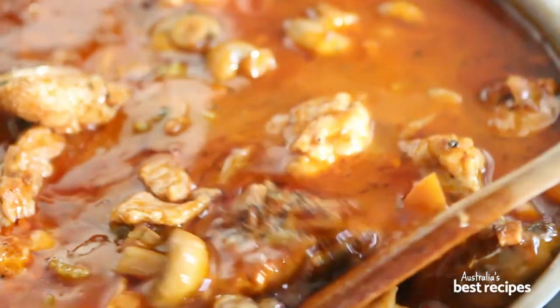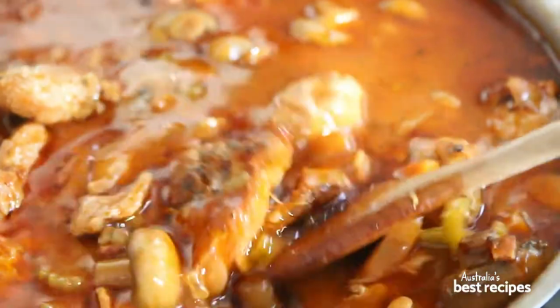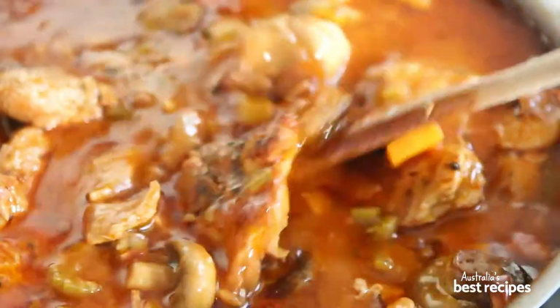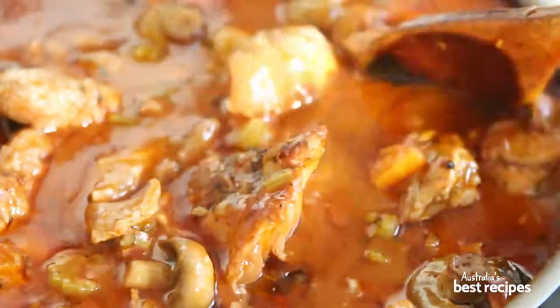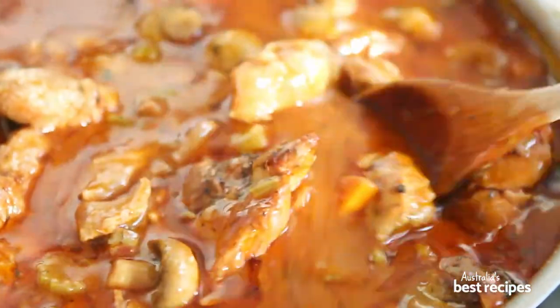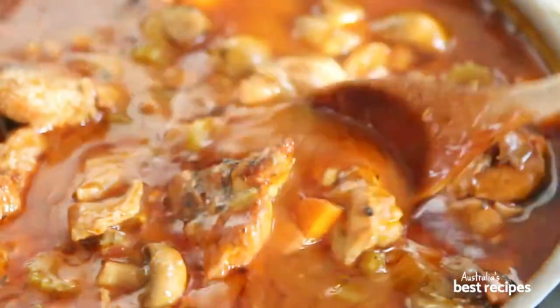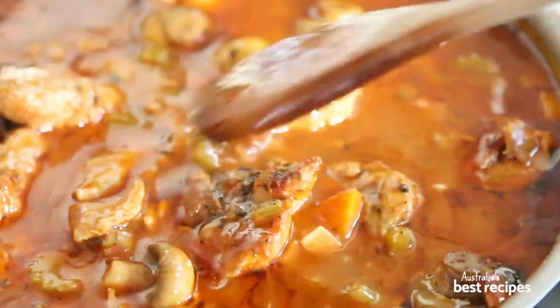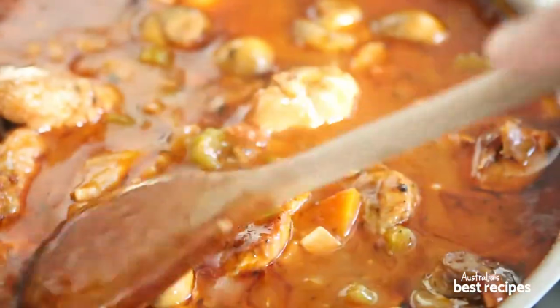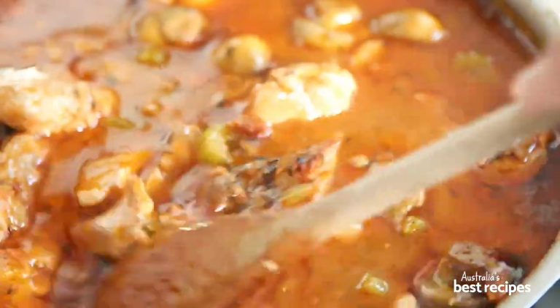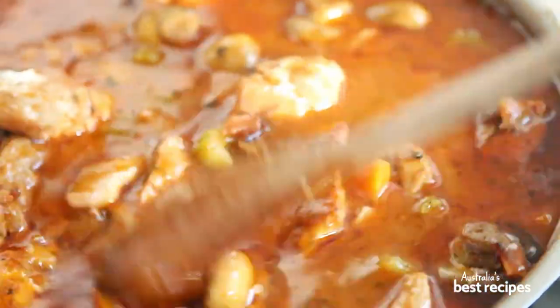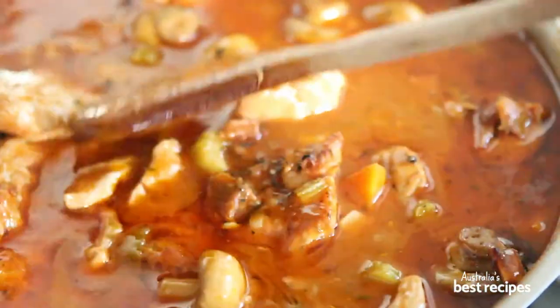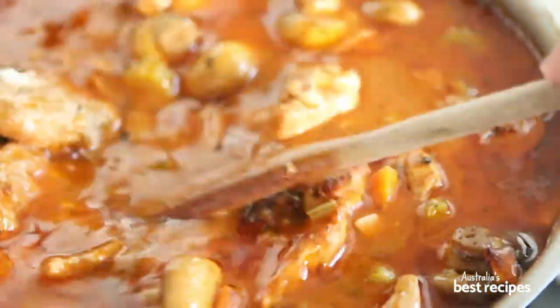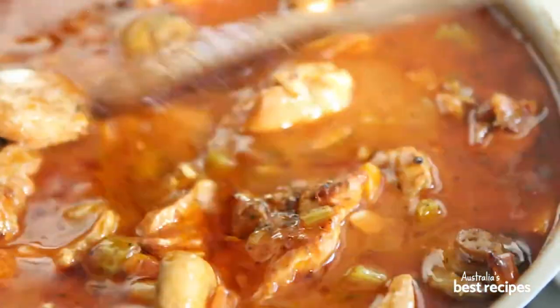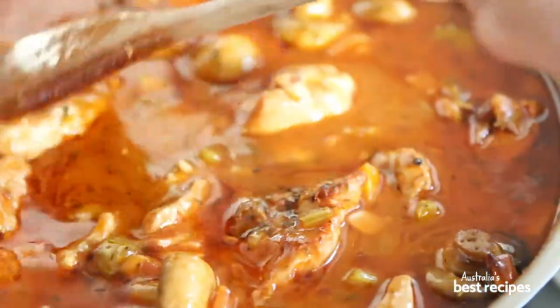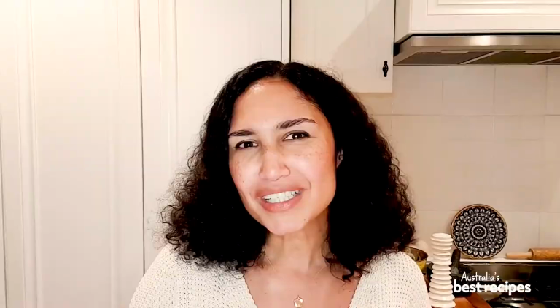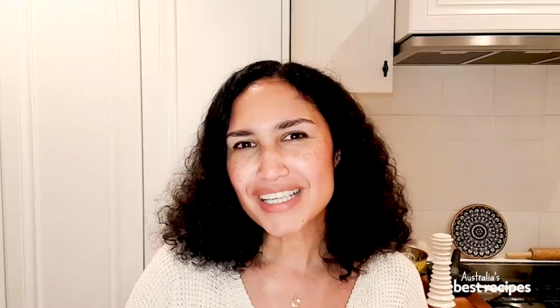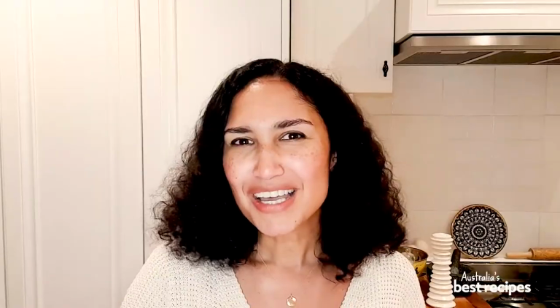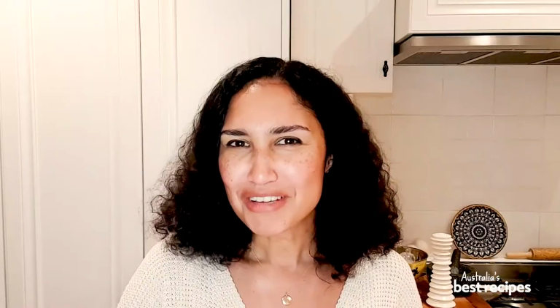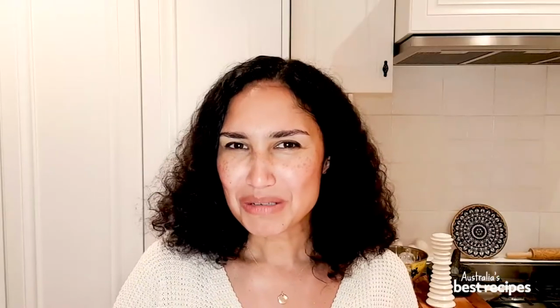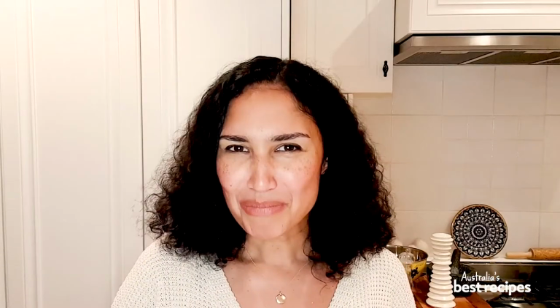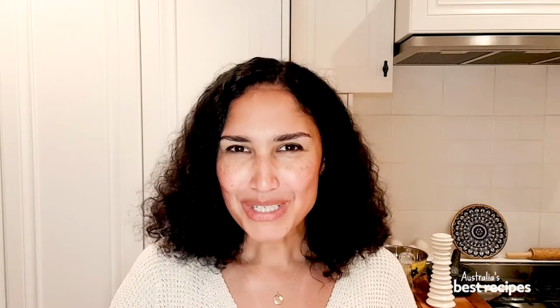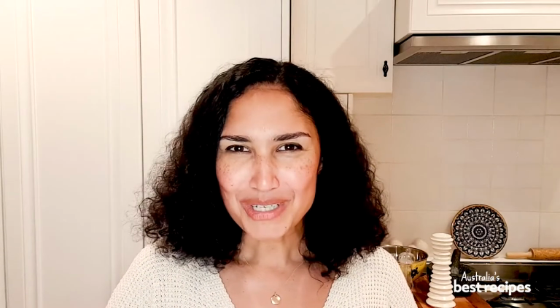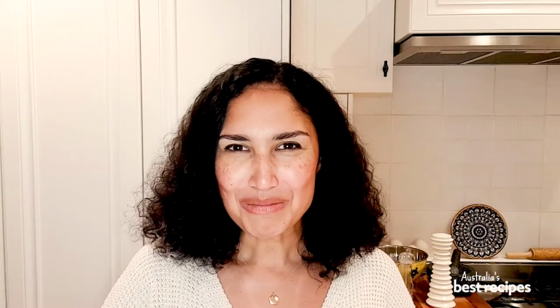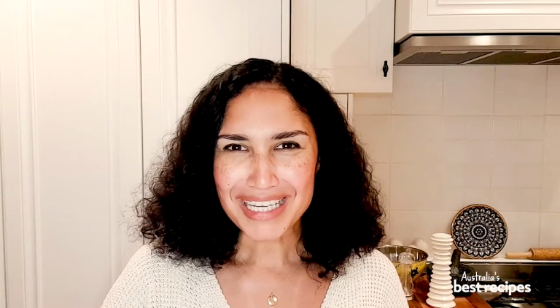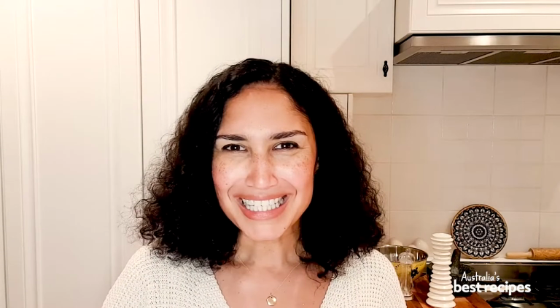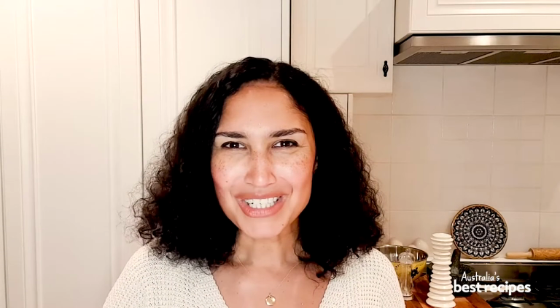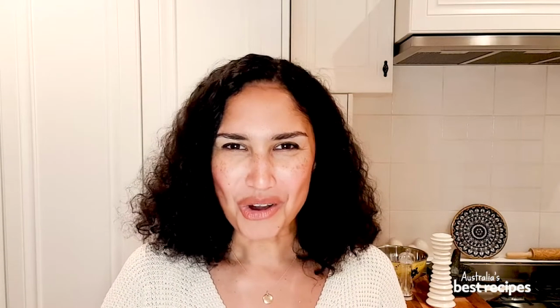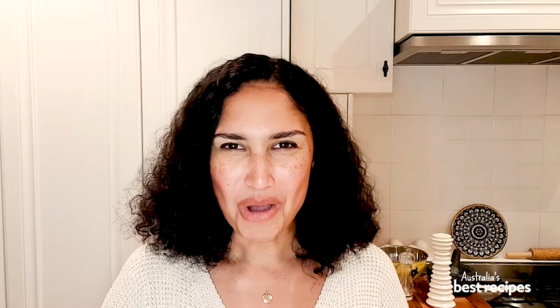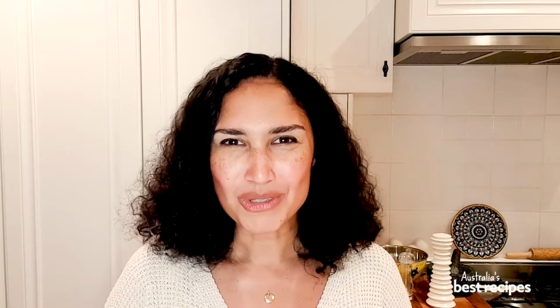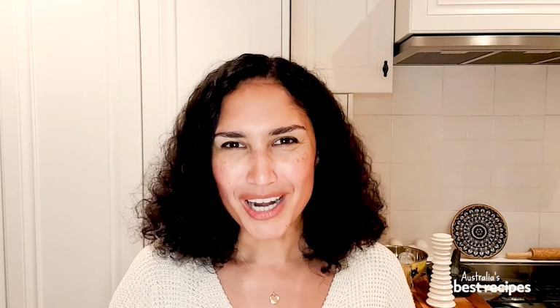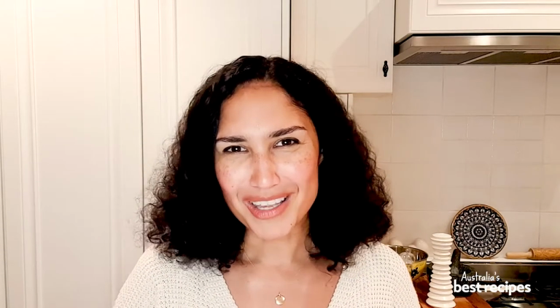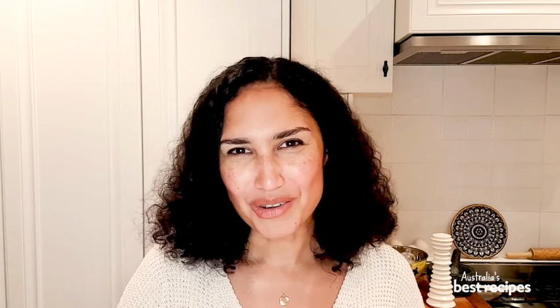For more from our community of home cooks, visit bestrecipes.com.au.